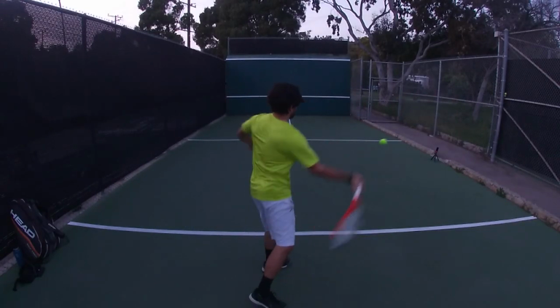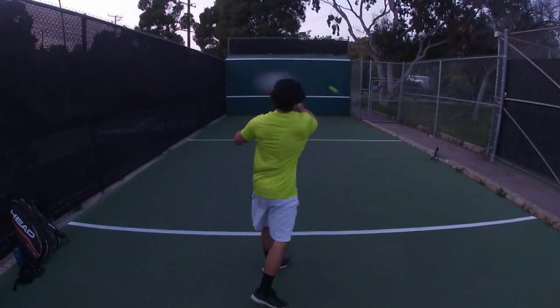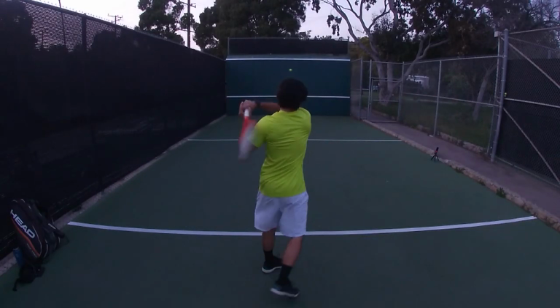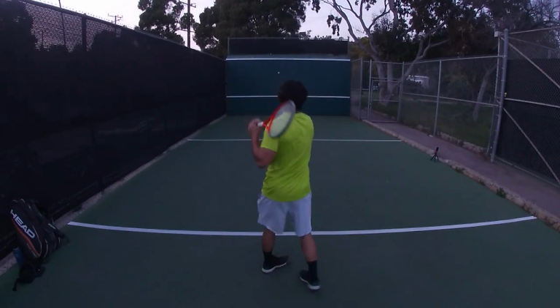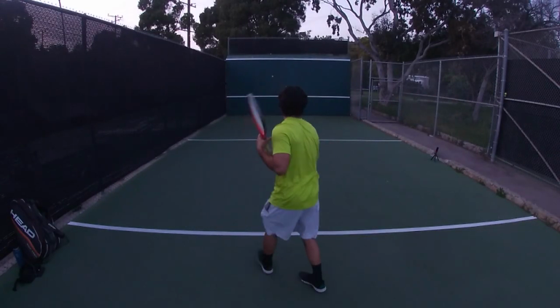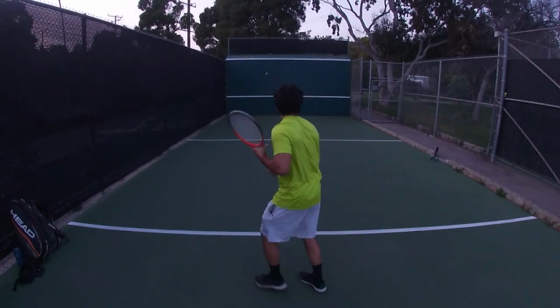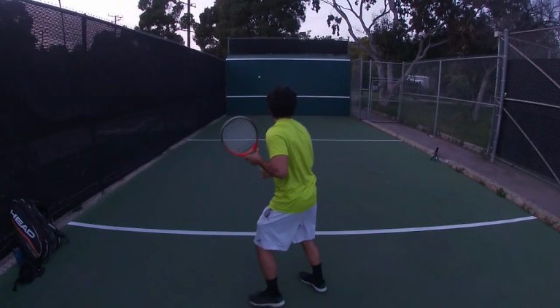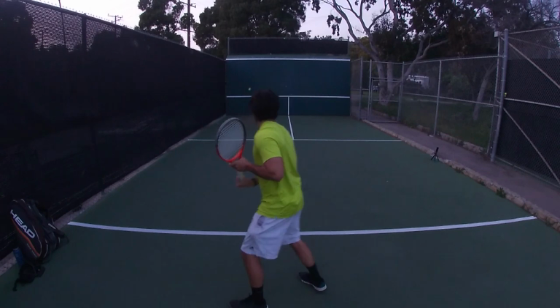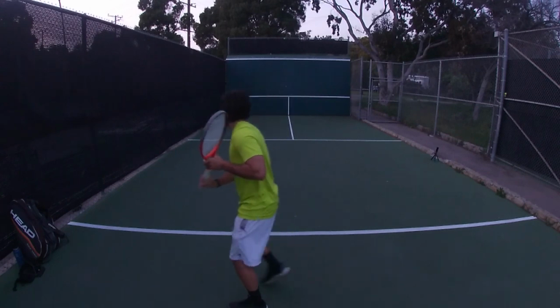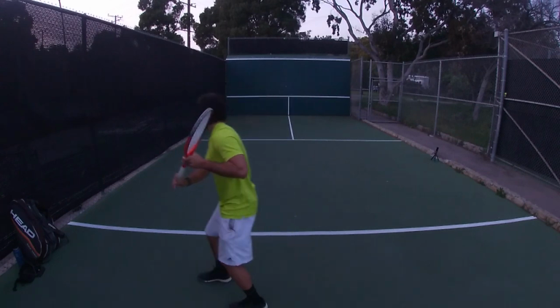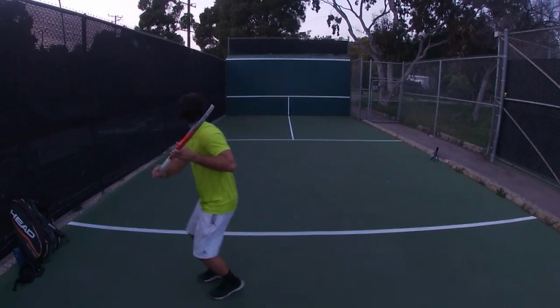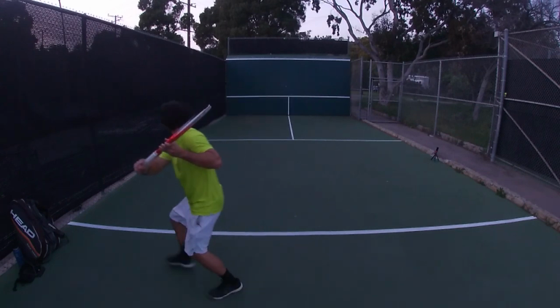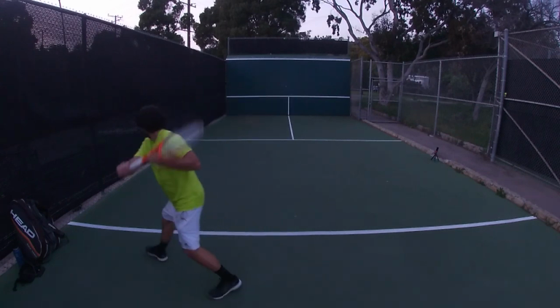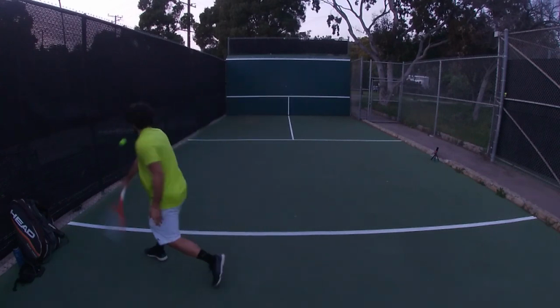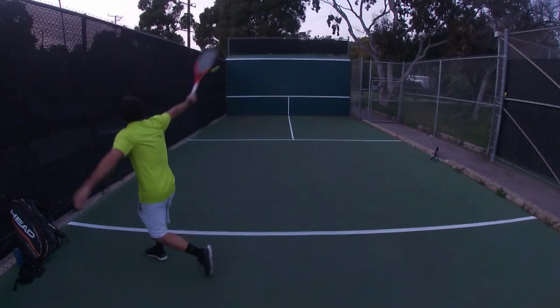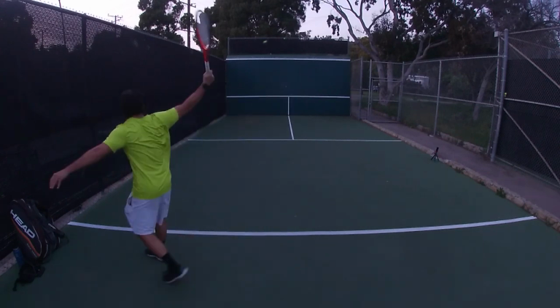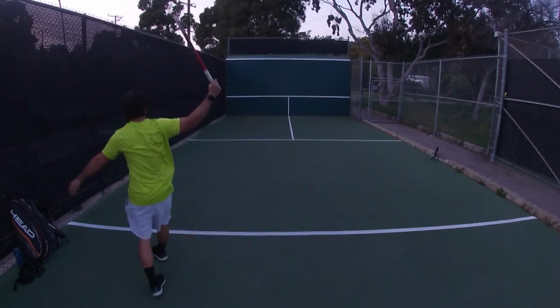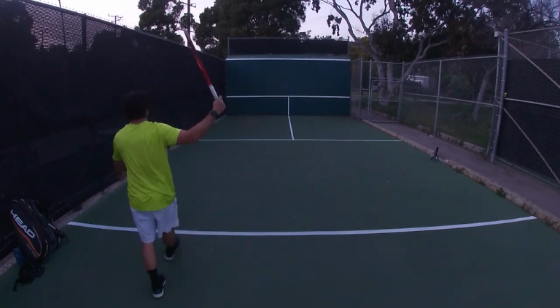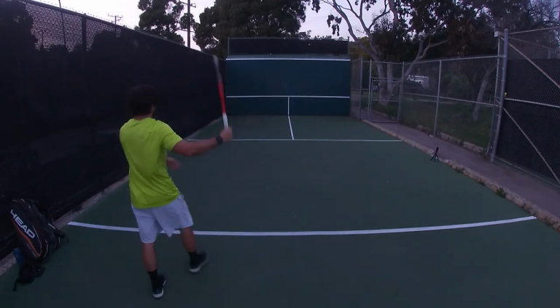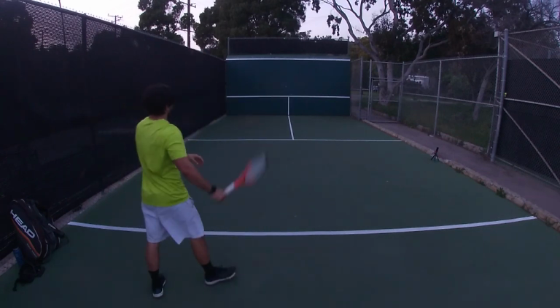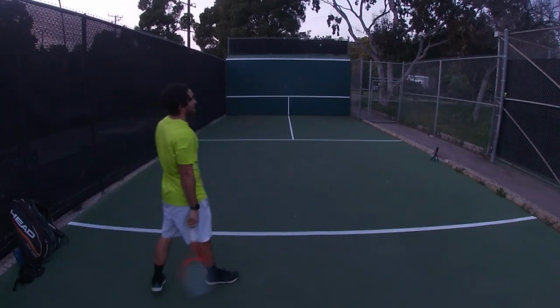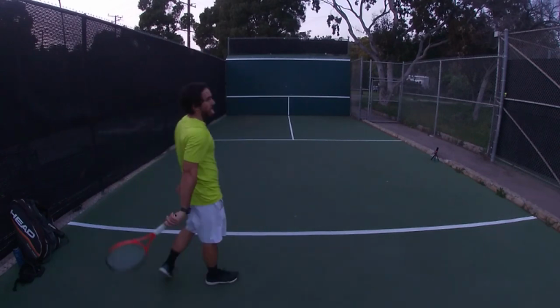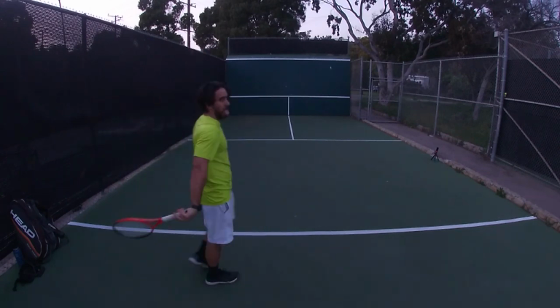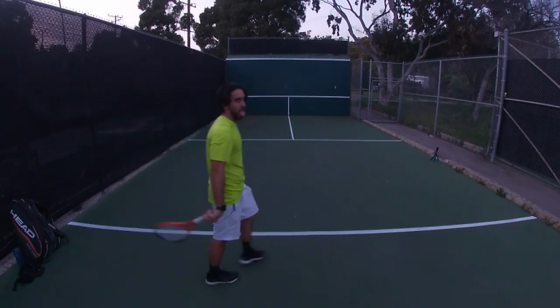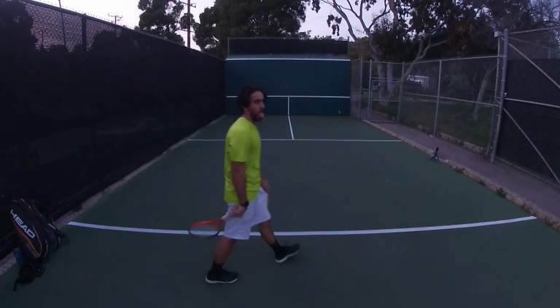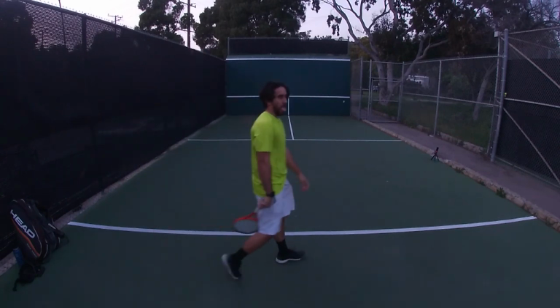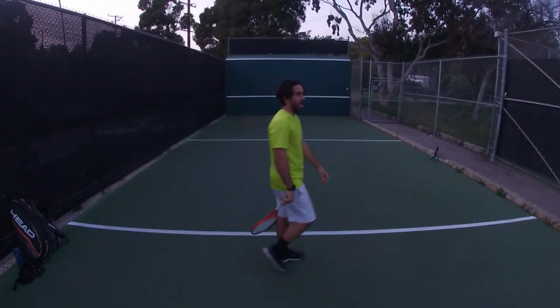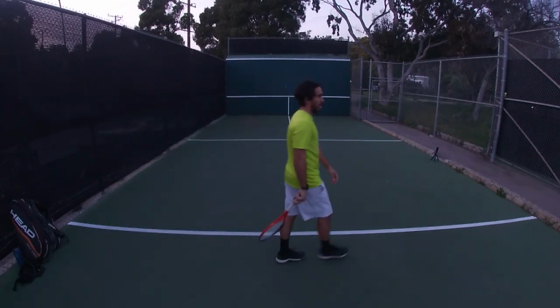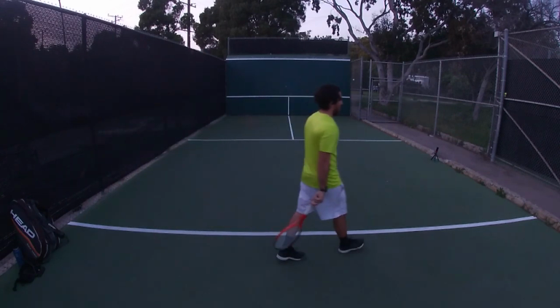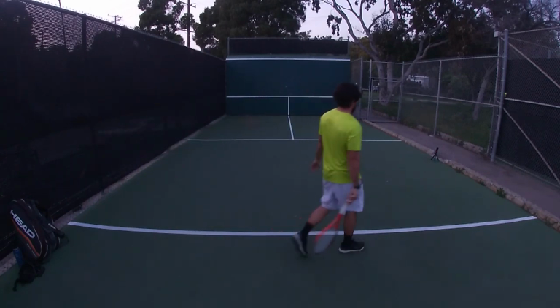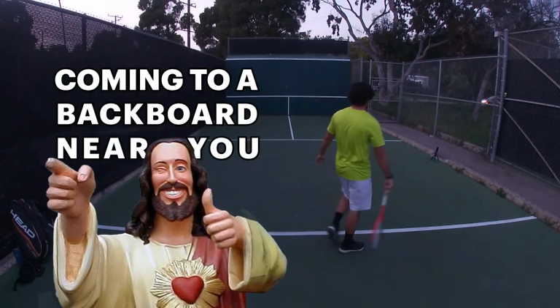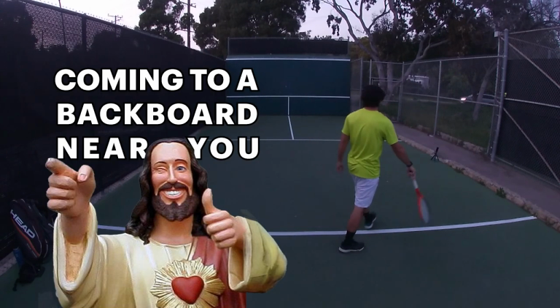Today's episode is brought to you by Shanks — coming to a backboard near you.